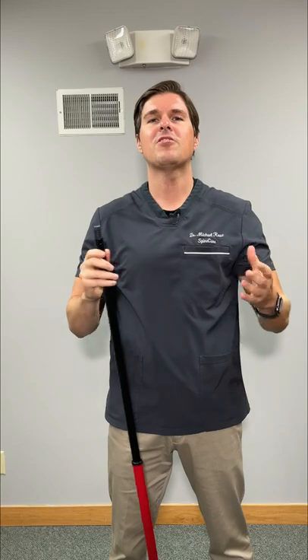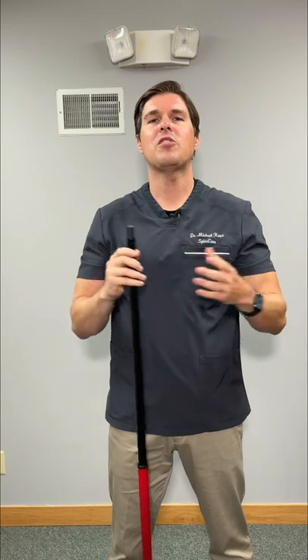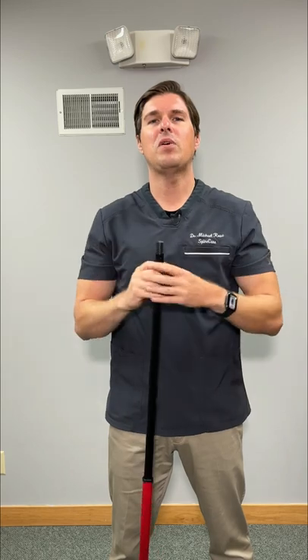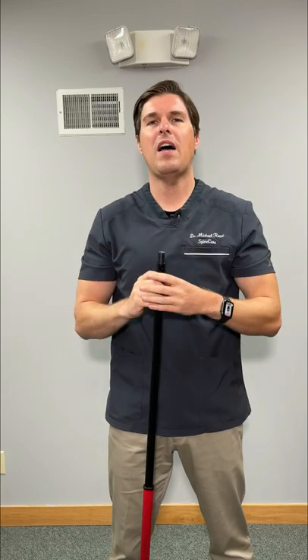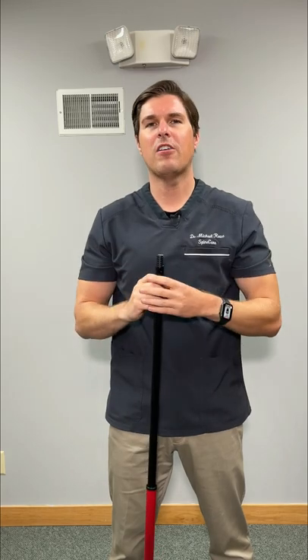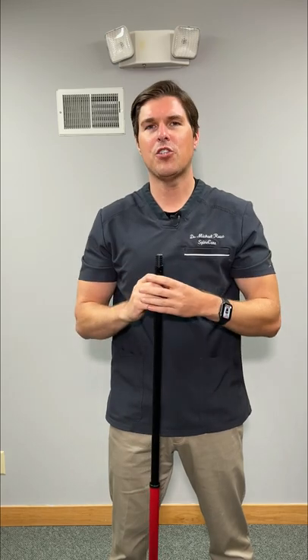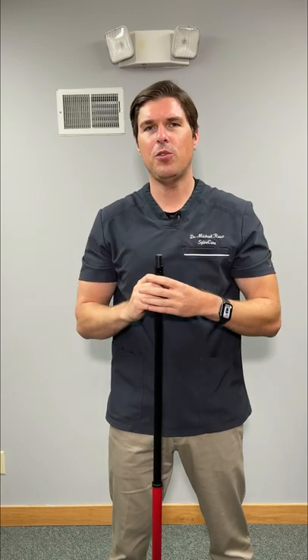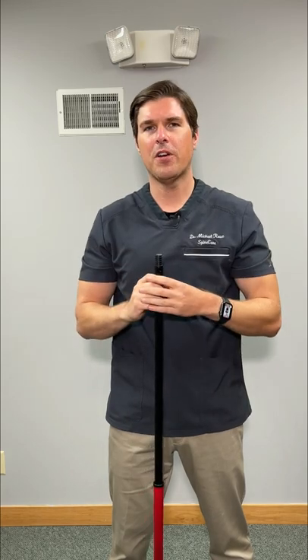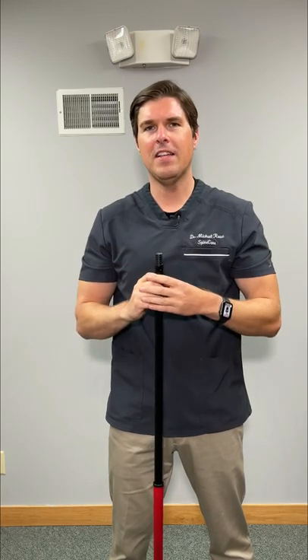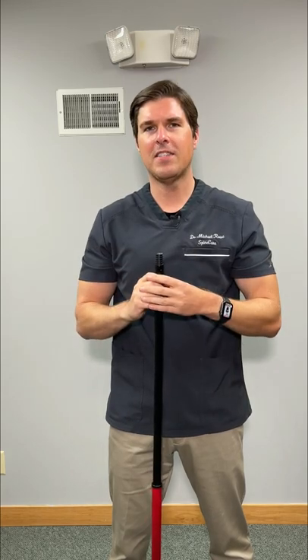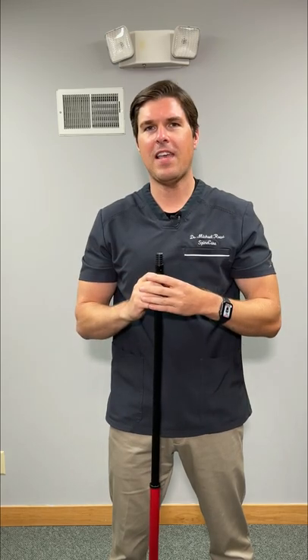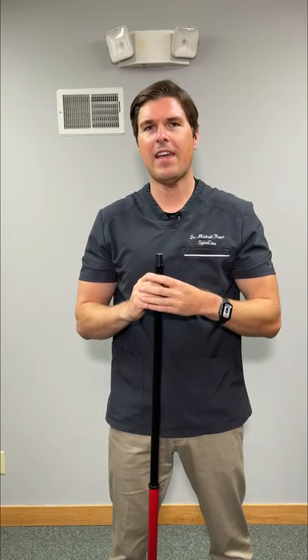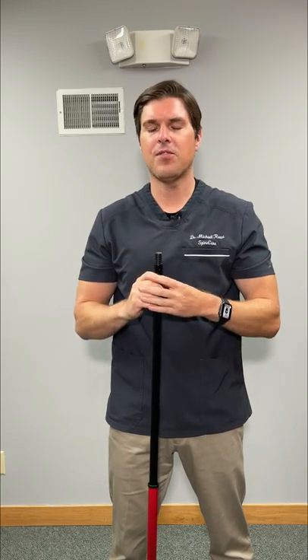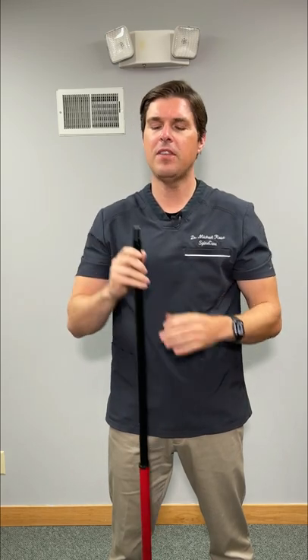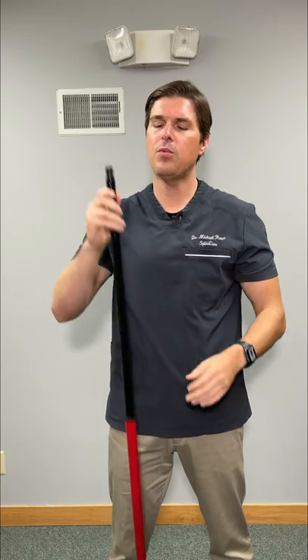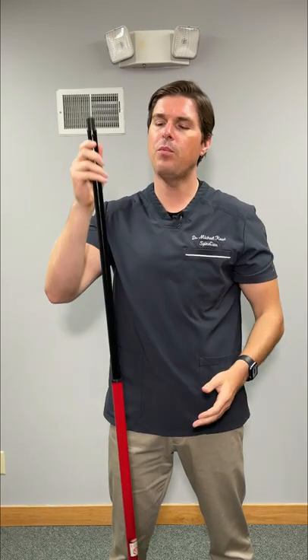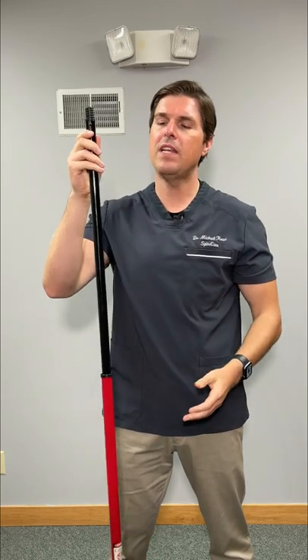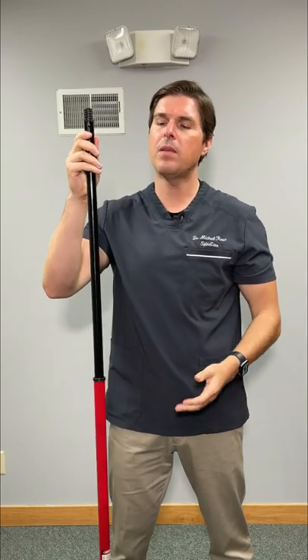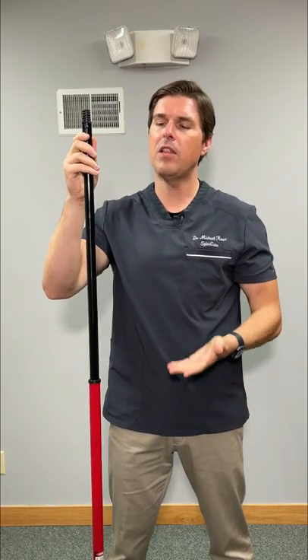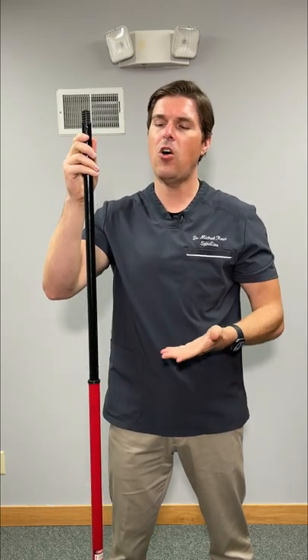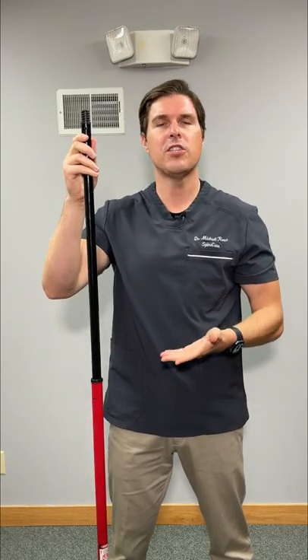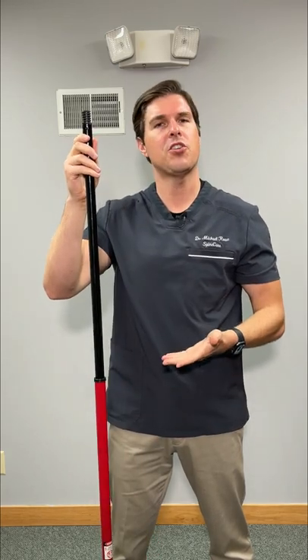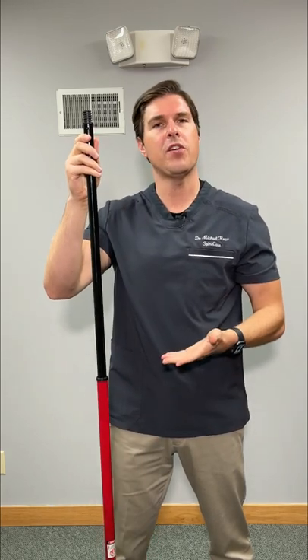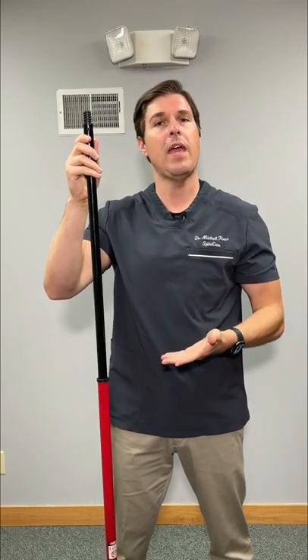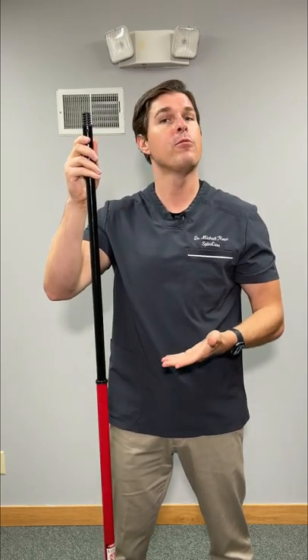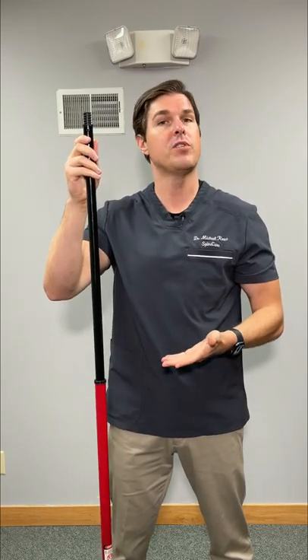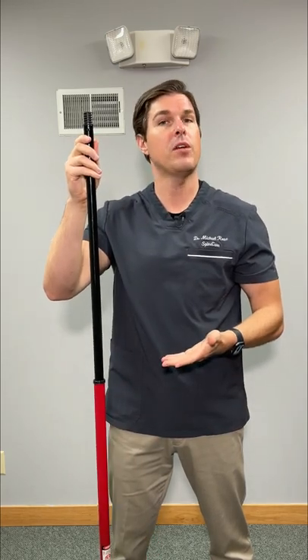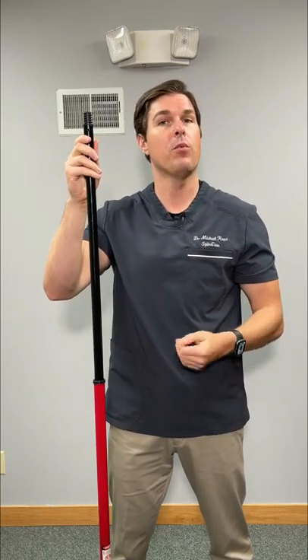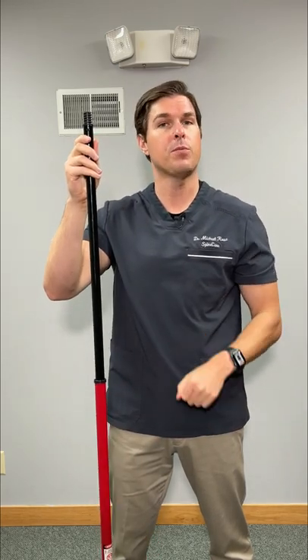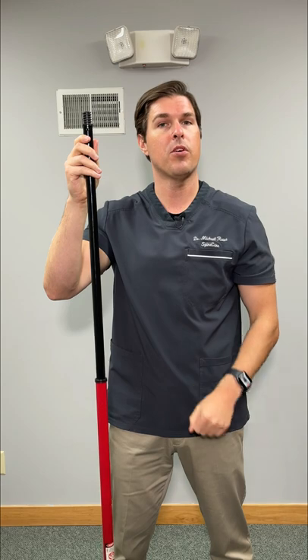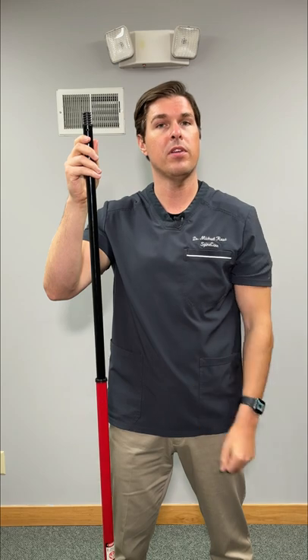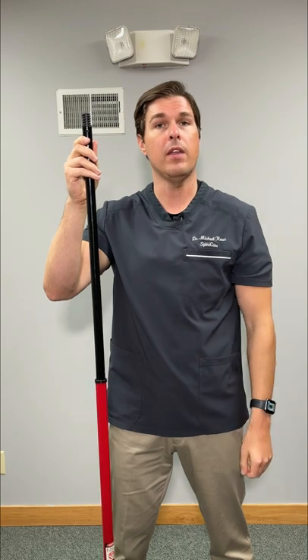Here's how to unlock your shoulder in seconds. For this one, we need something long and sturdy. A broomstick works perfectly.